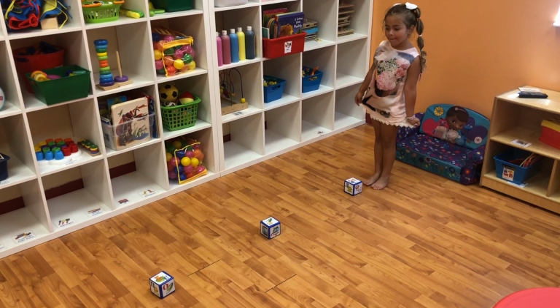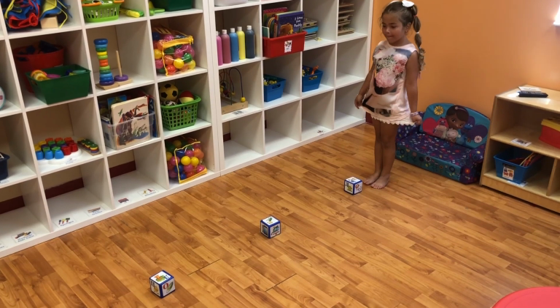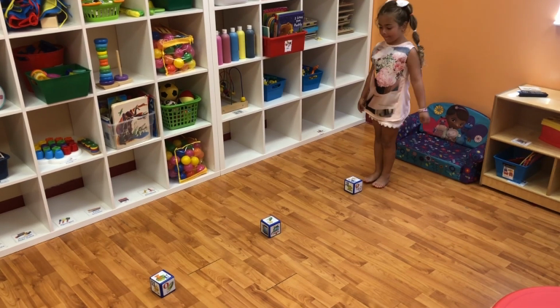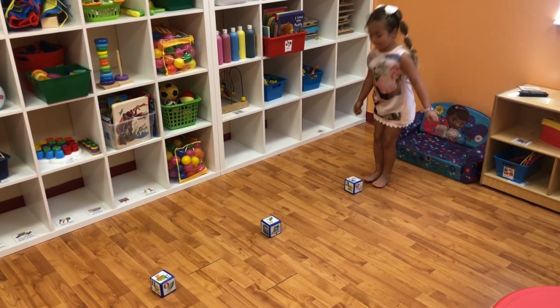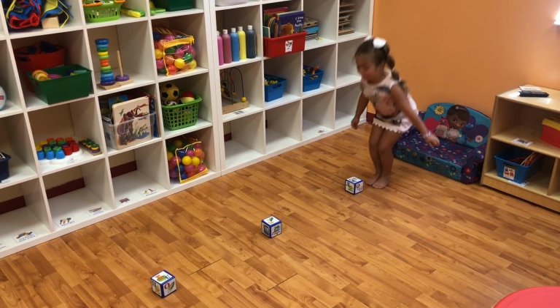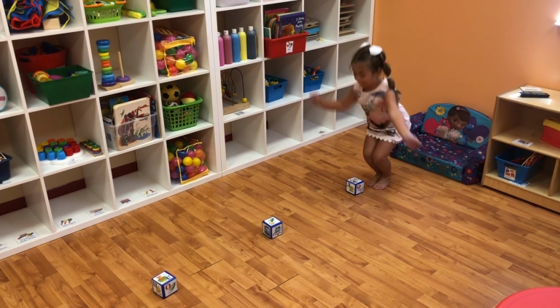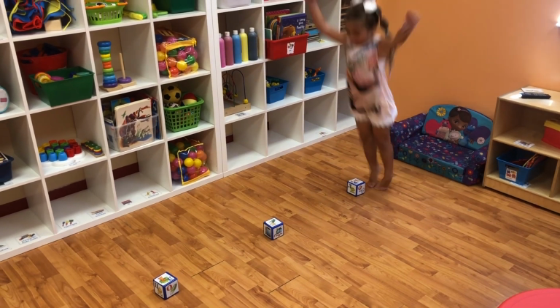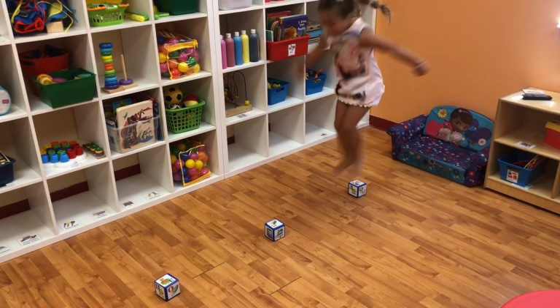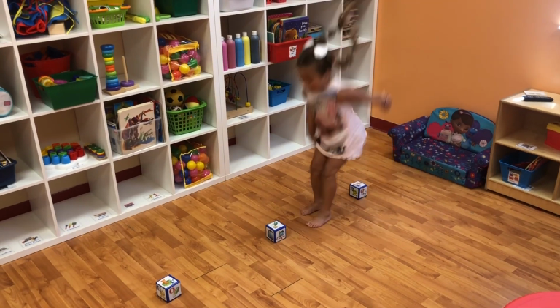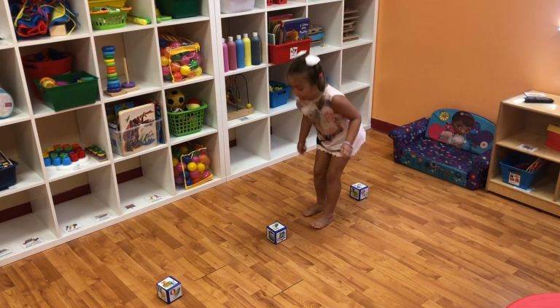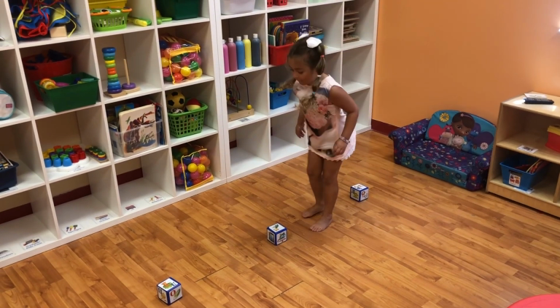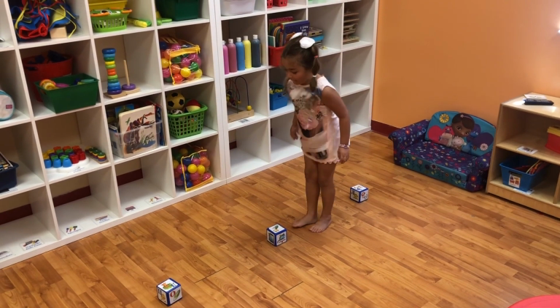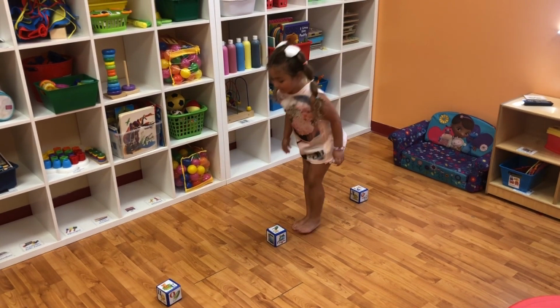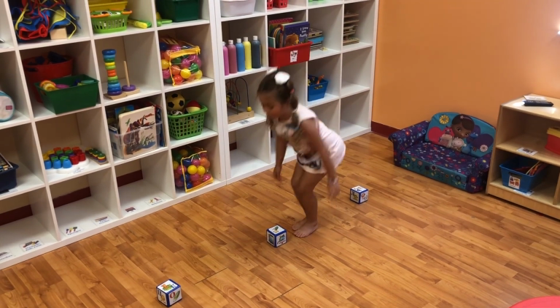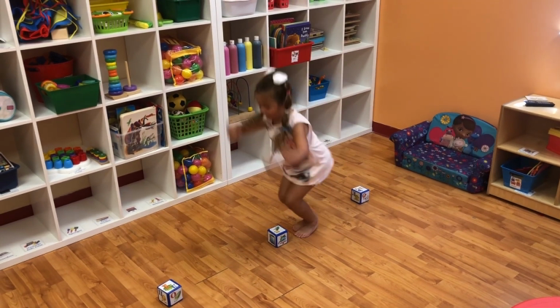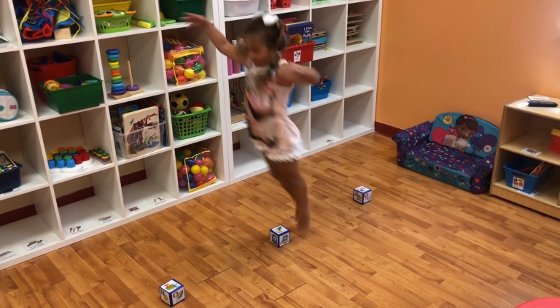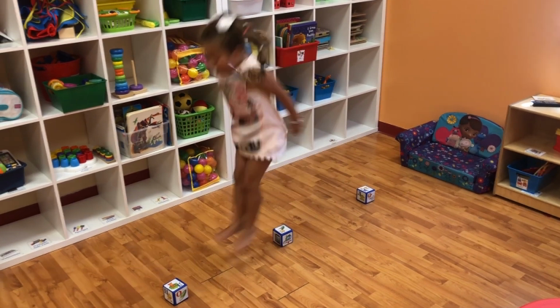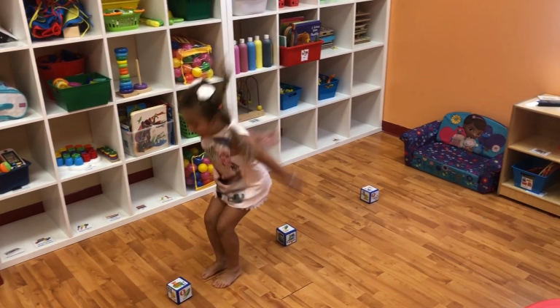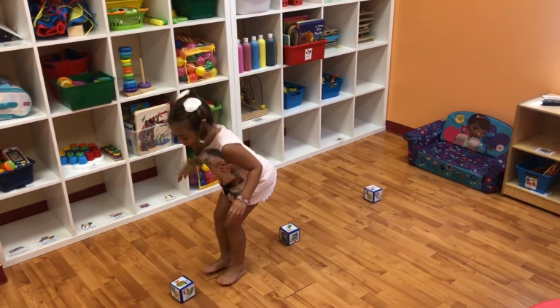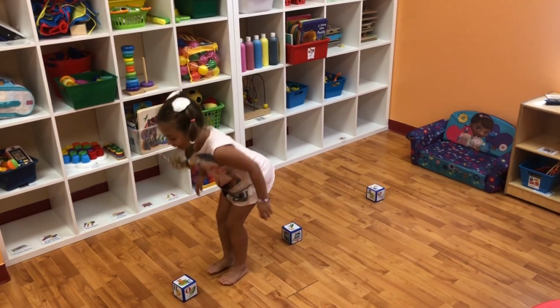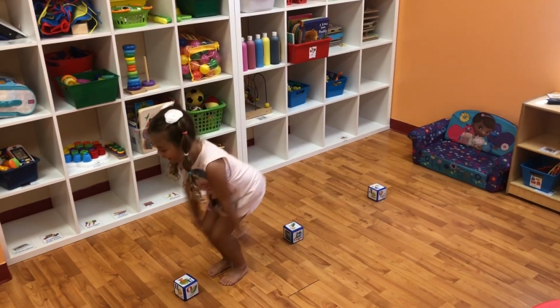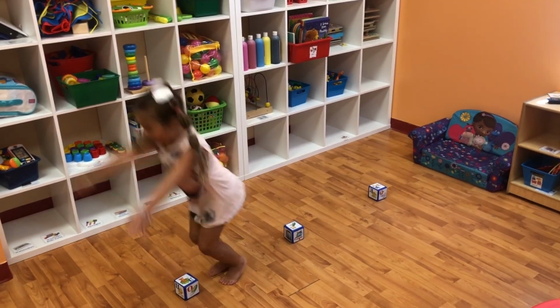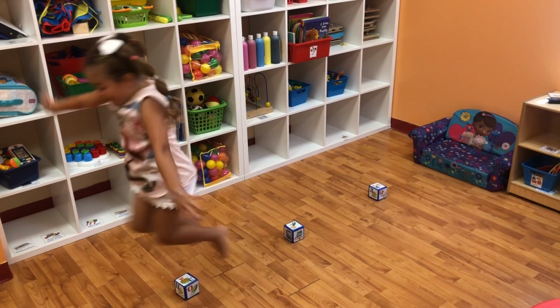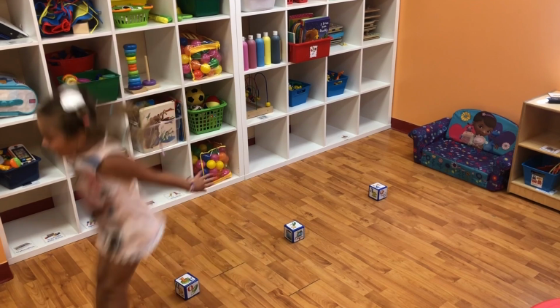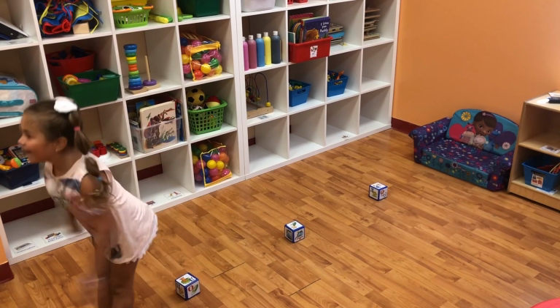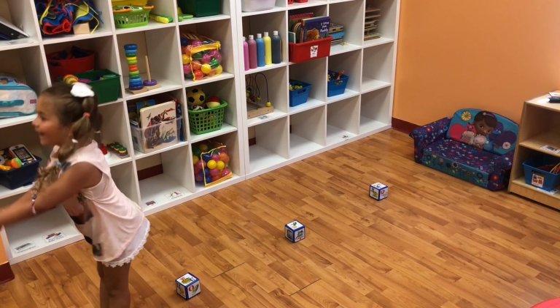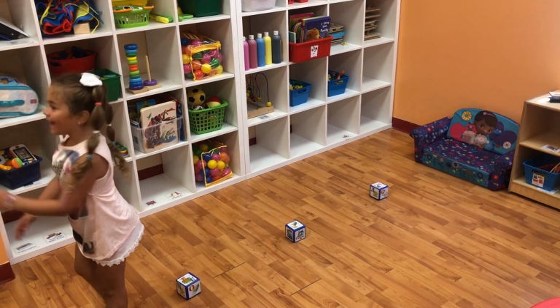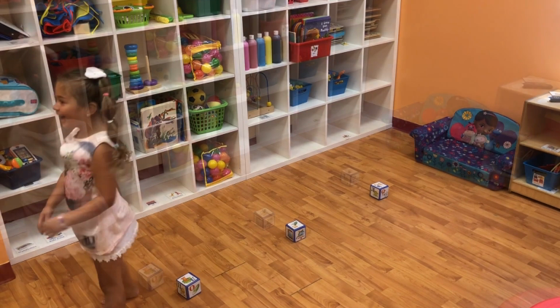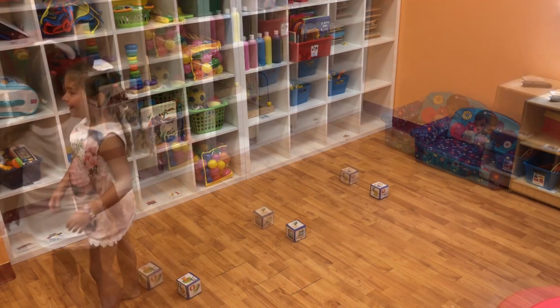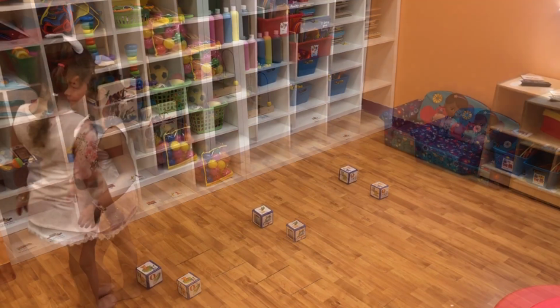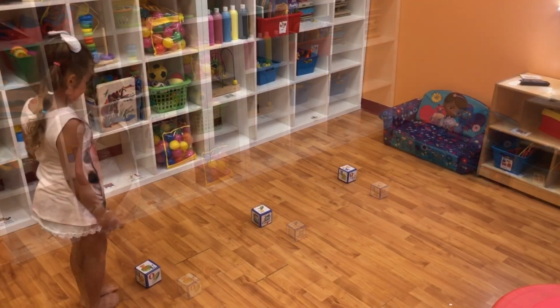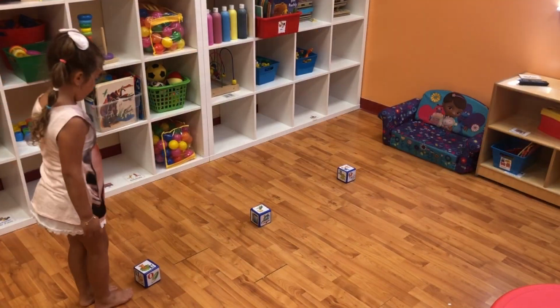Welcome back Sunshine Academy family. This is an easy gross motor activity that you can do at home.